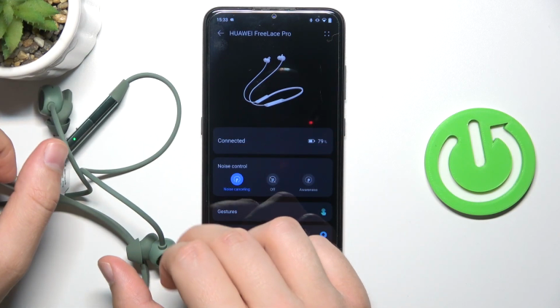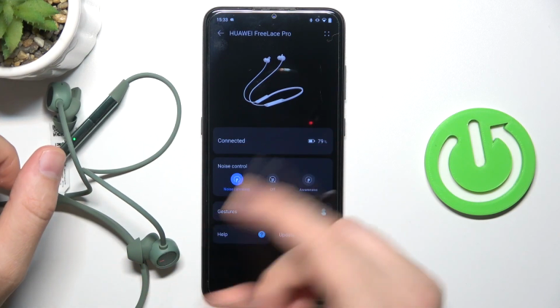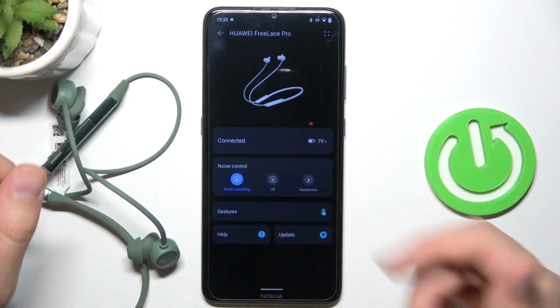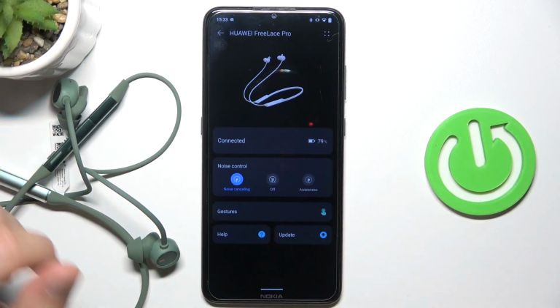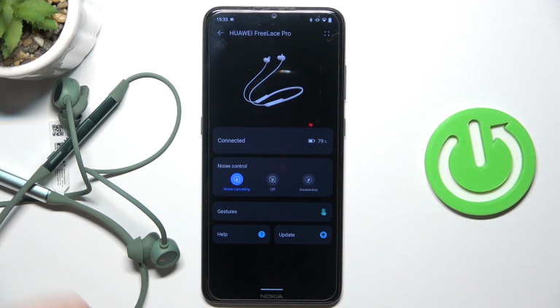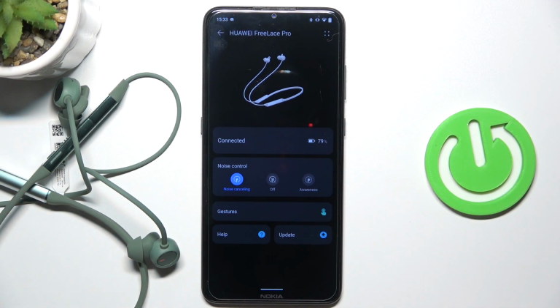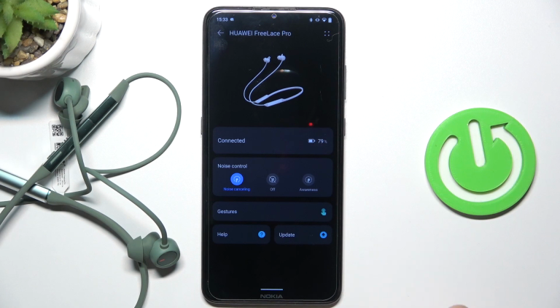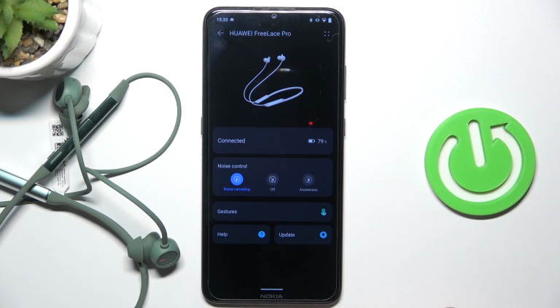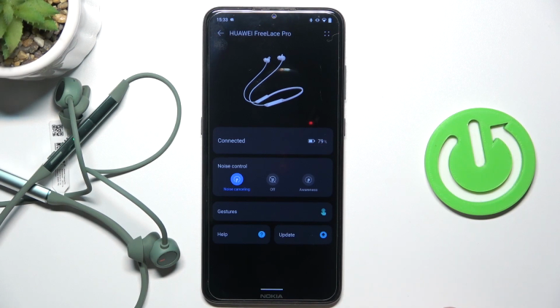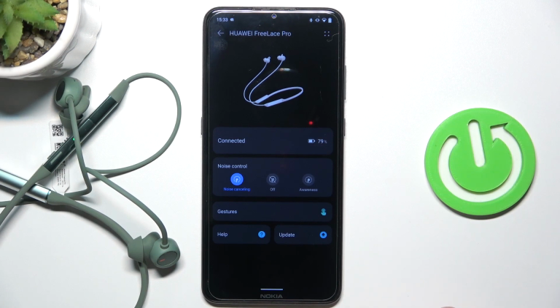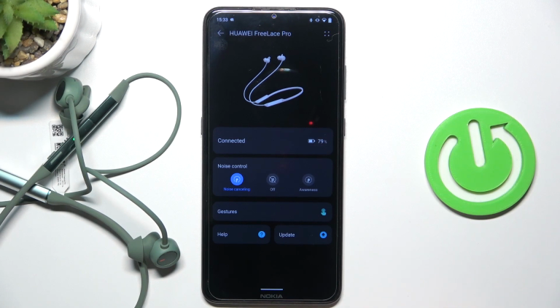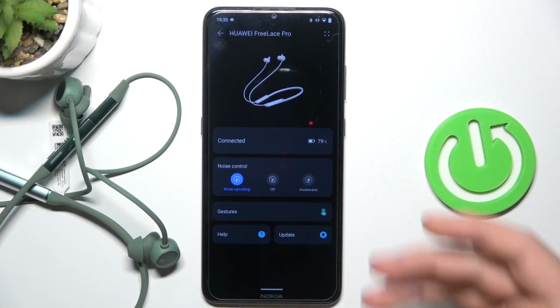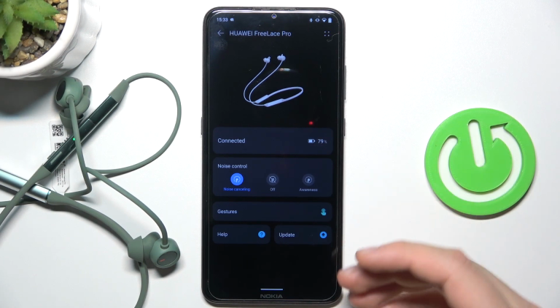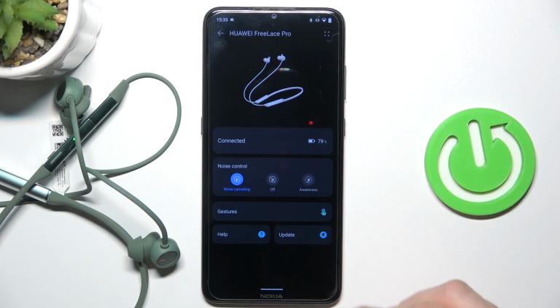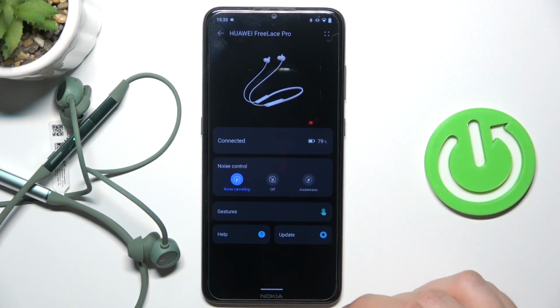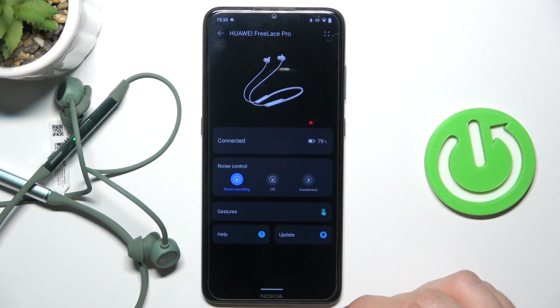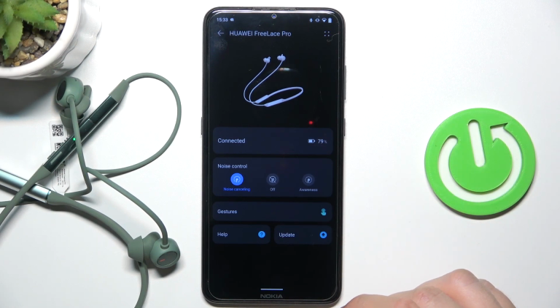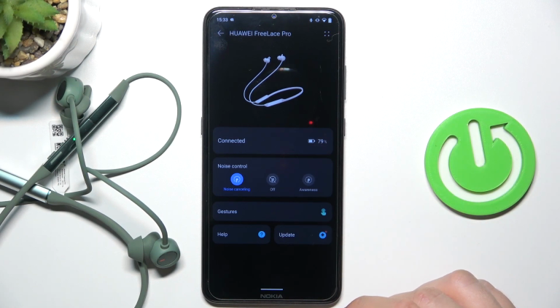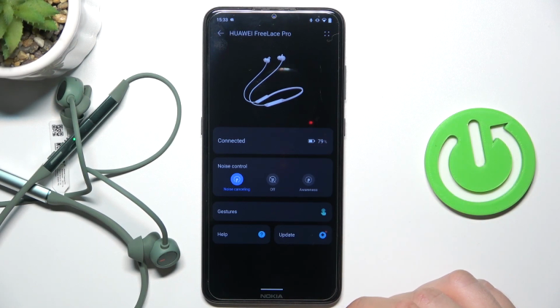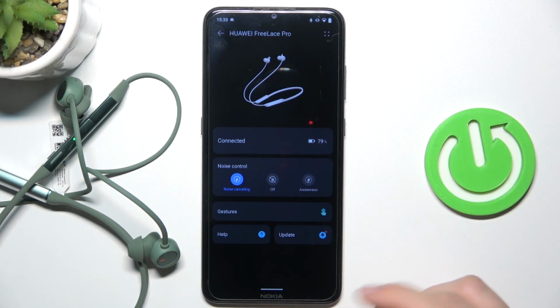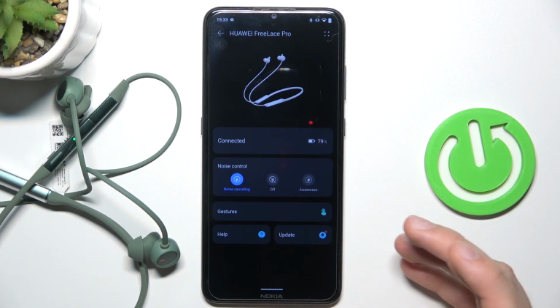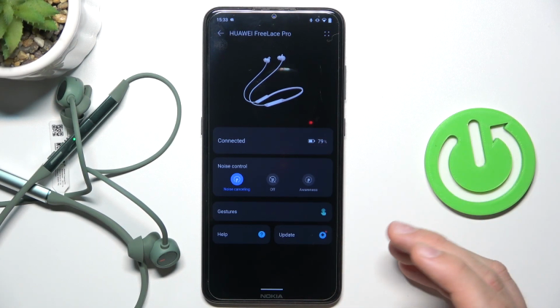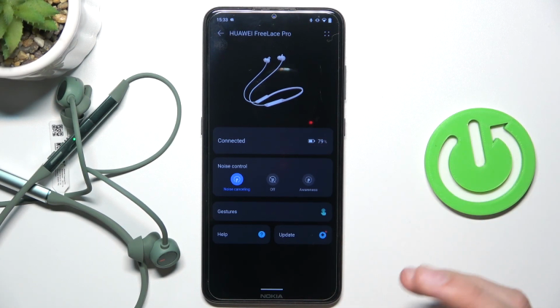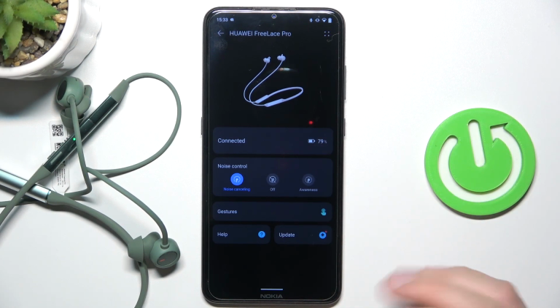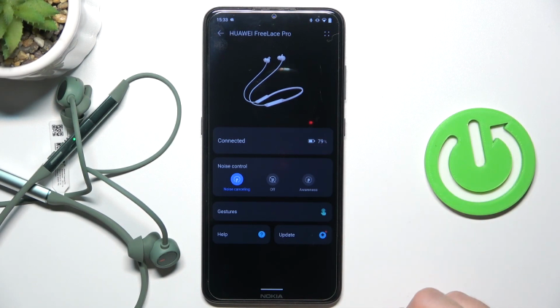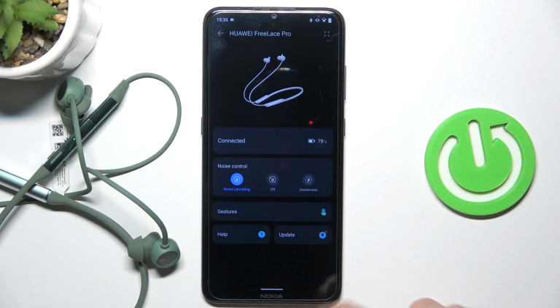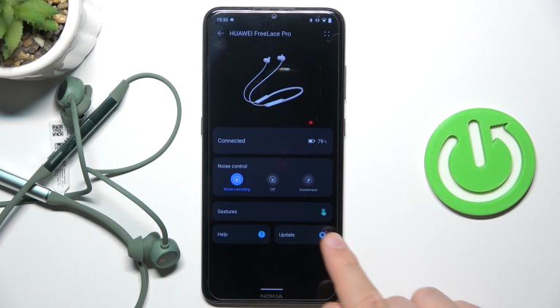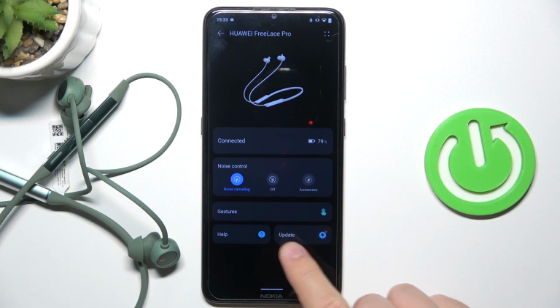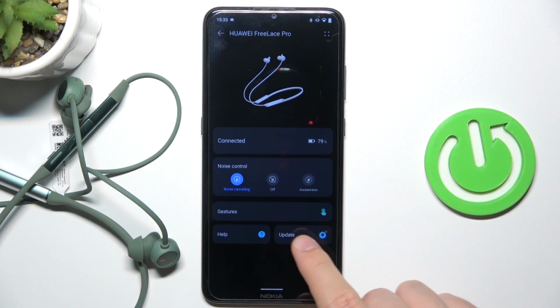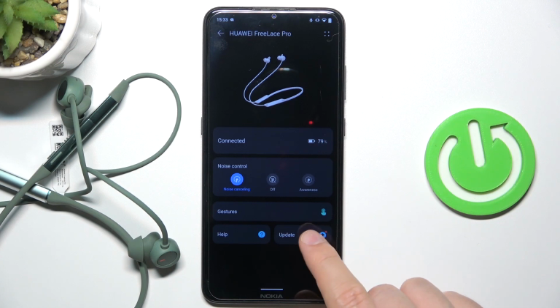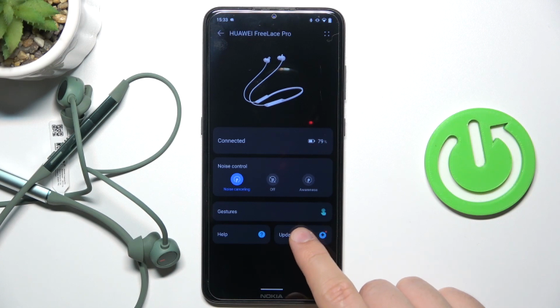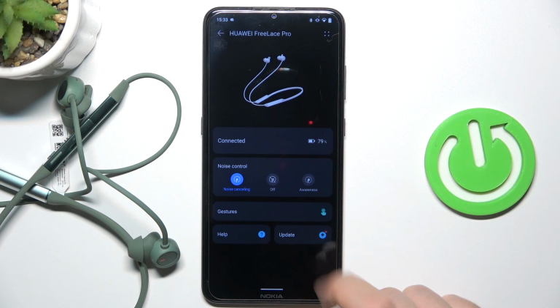As you can see right now, we are successfully connected. You have to be also connected to the Wi-Fi or mobile data and then you have to click update.